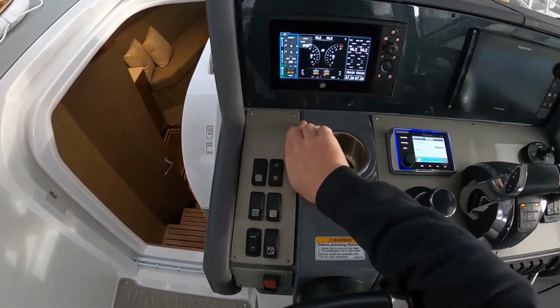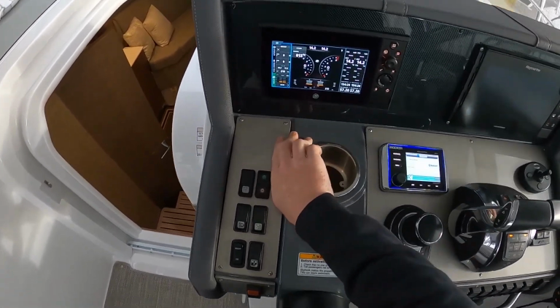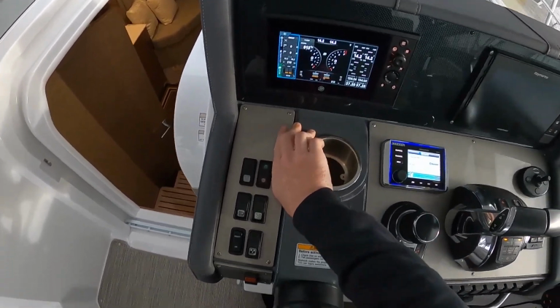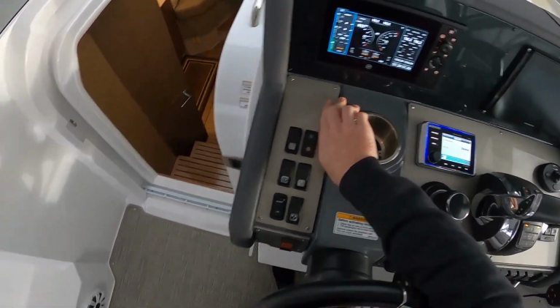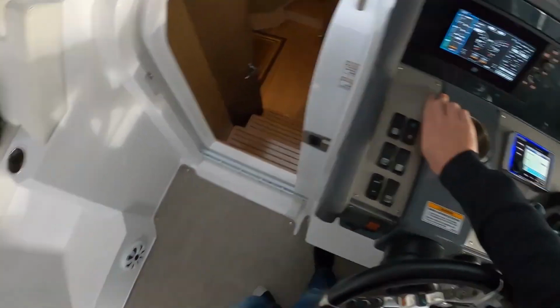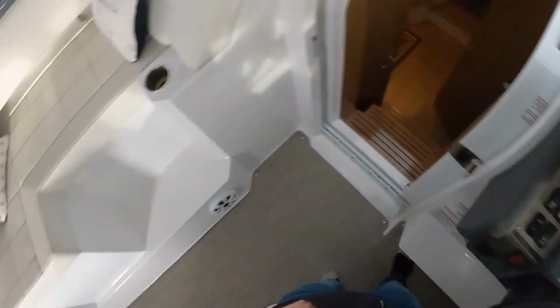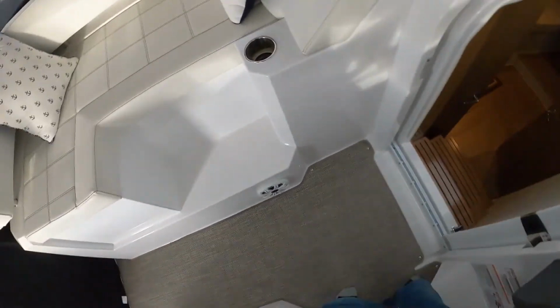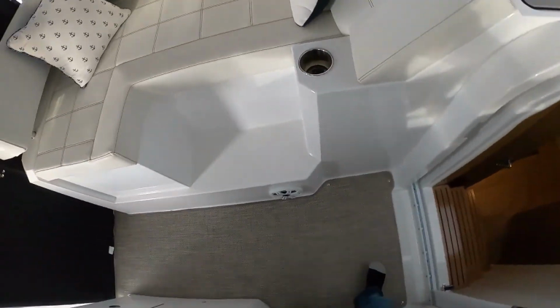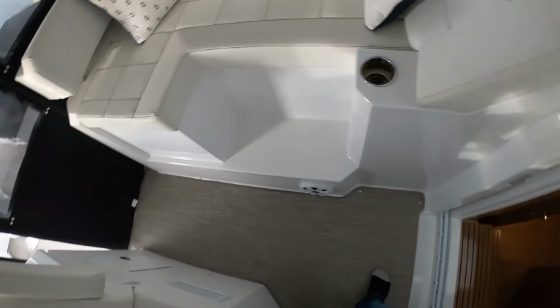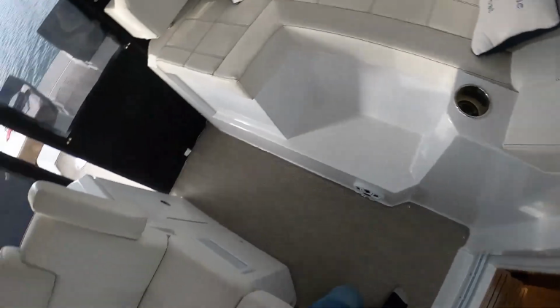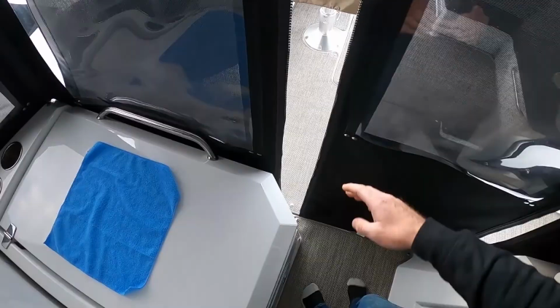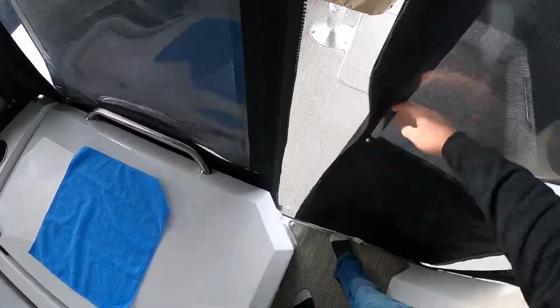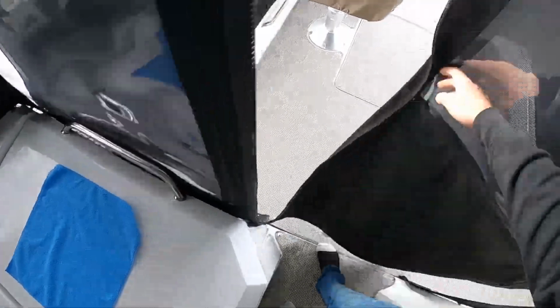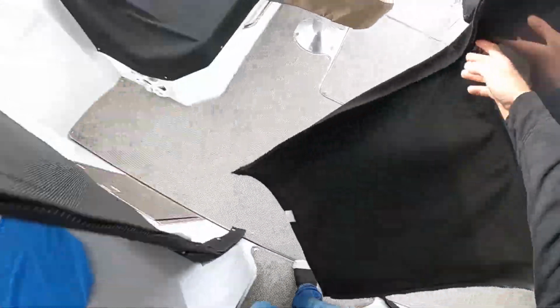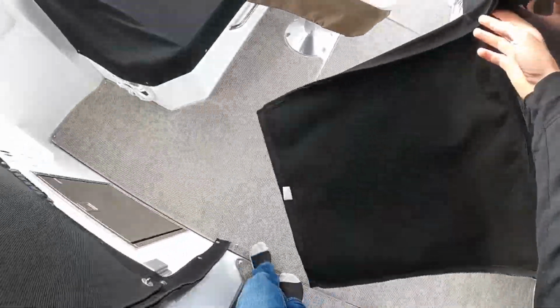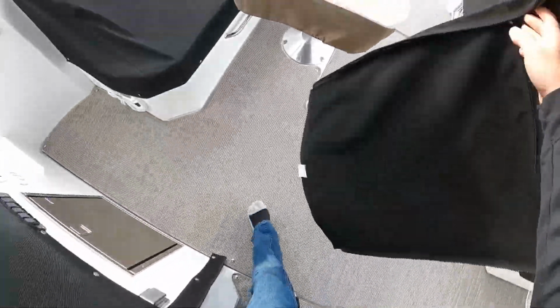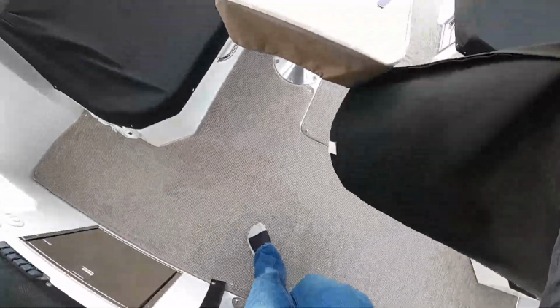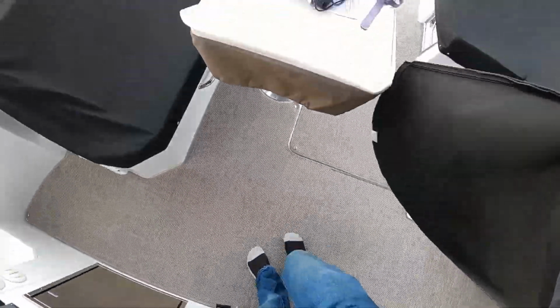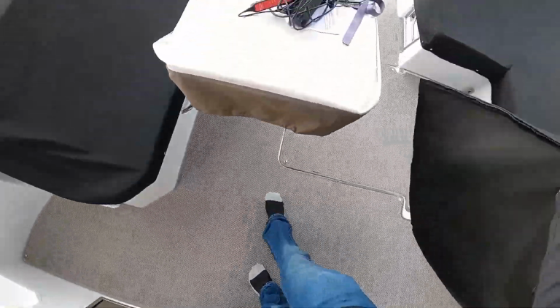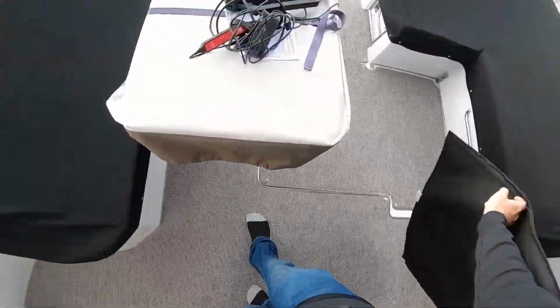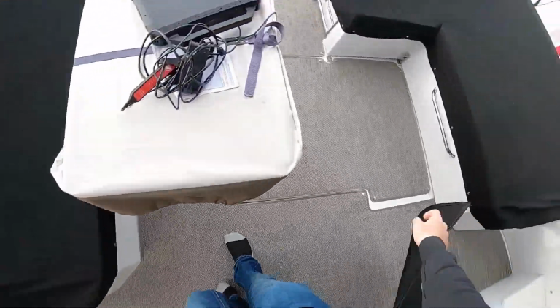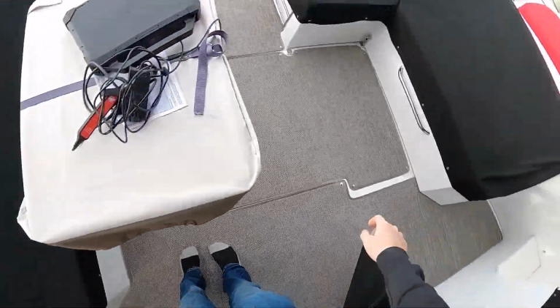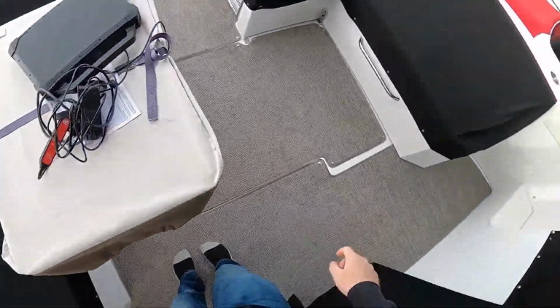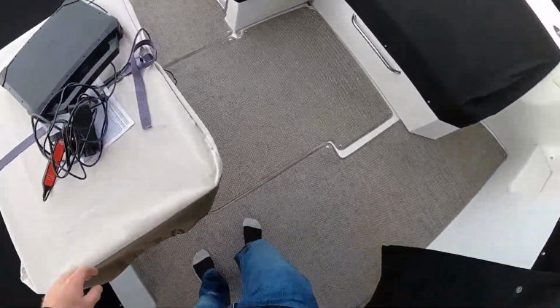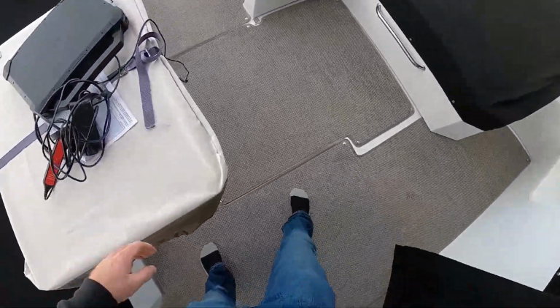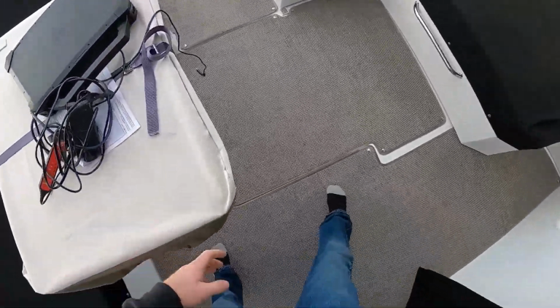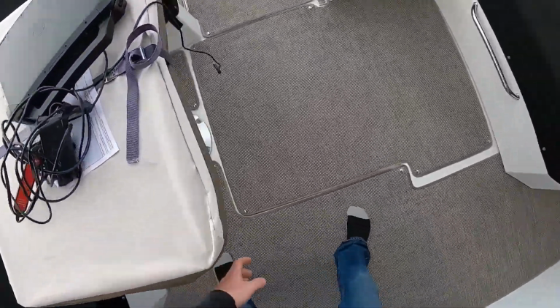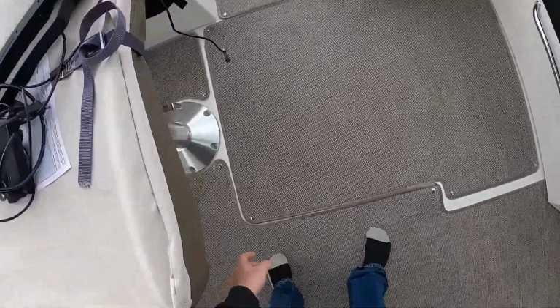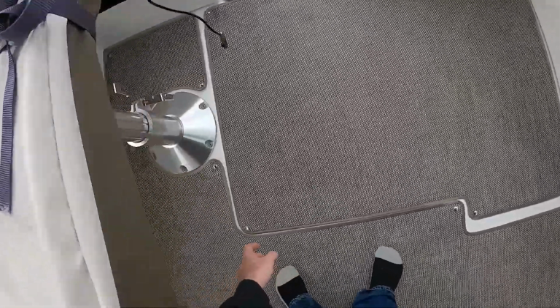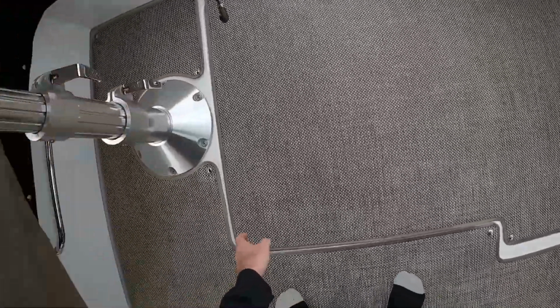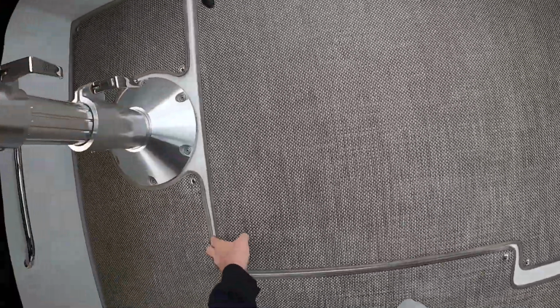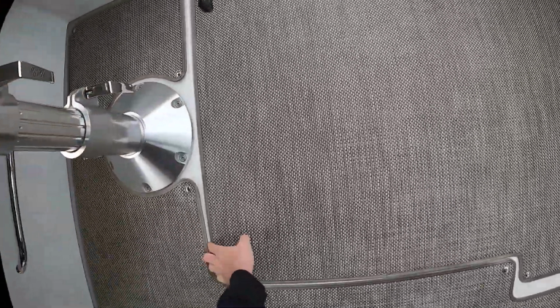Doesn't look like any codes. Let's take a look down in the engine room and see if we see anything obvious real quick.